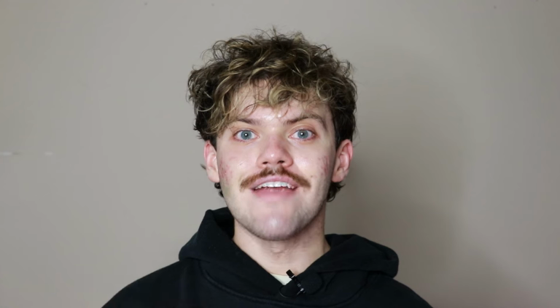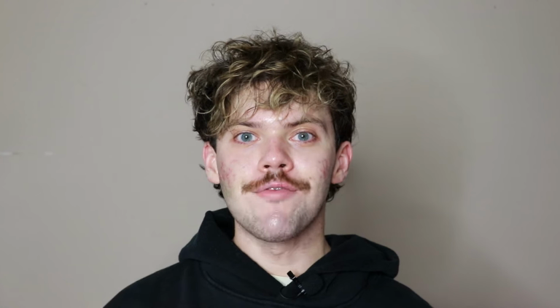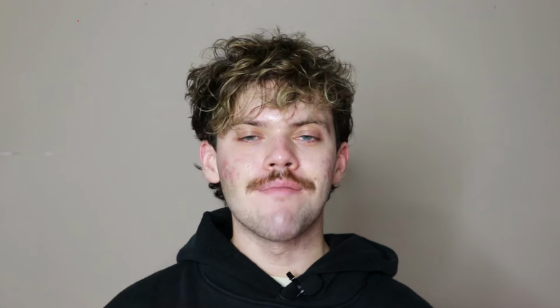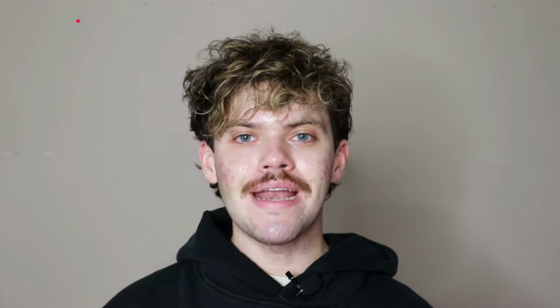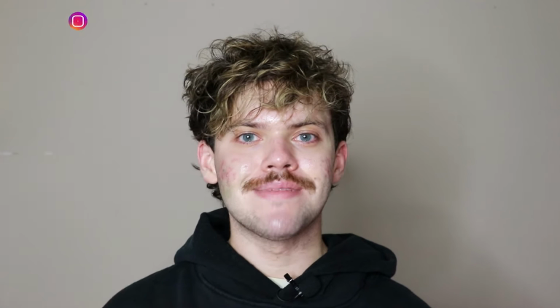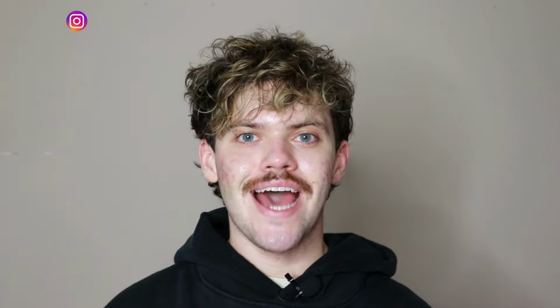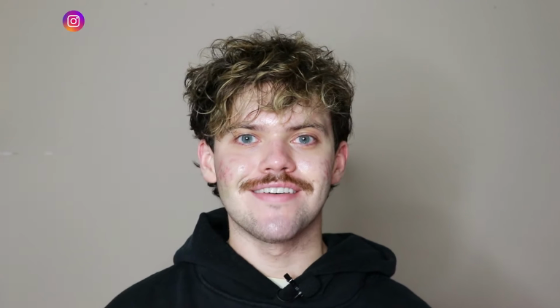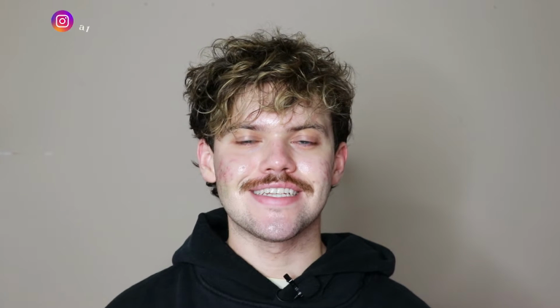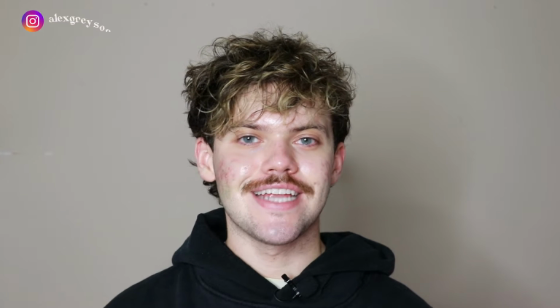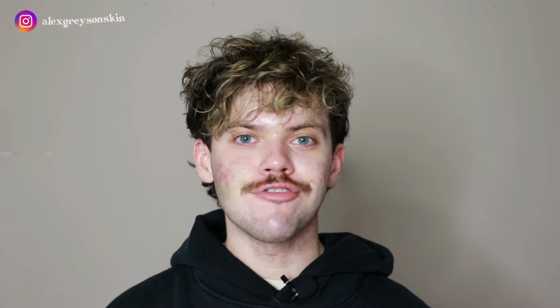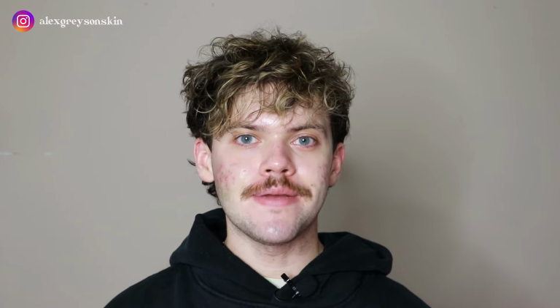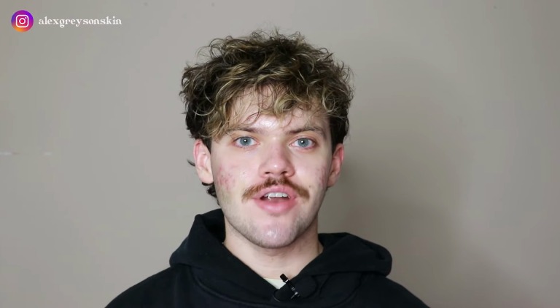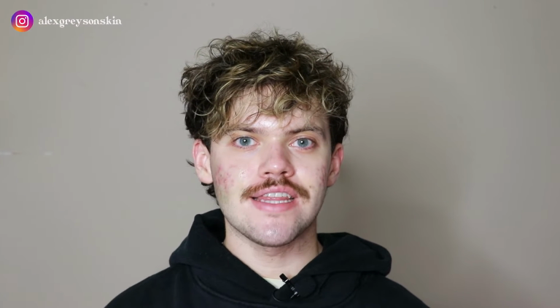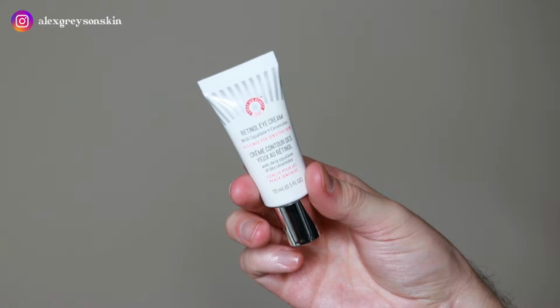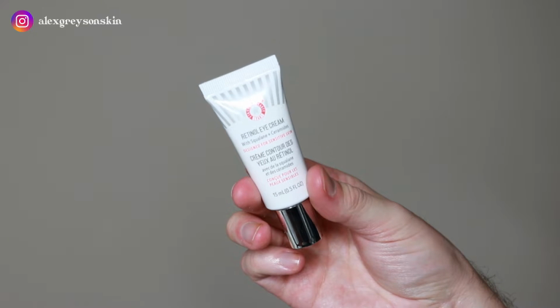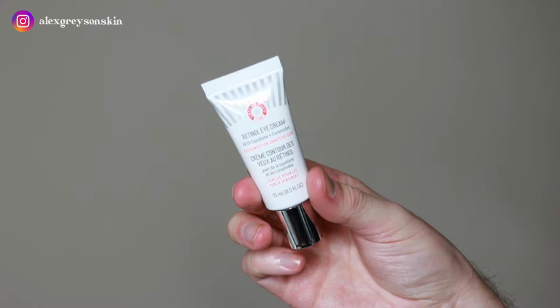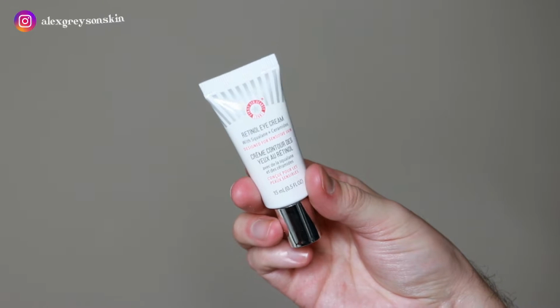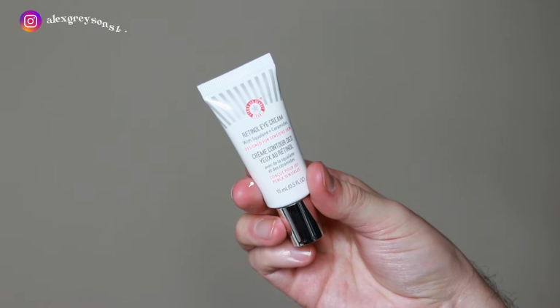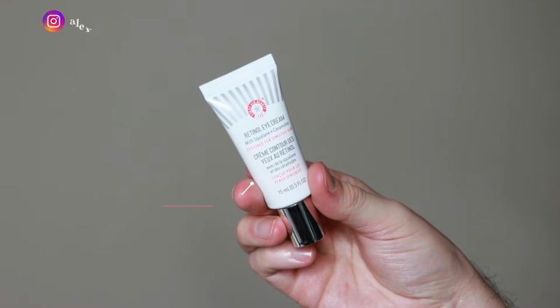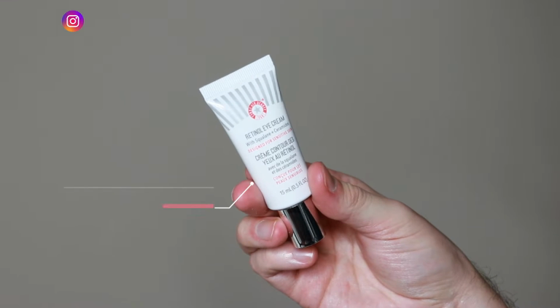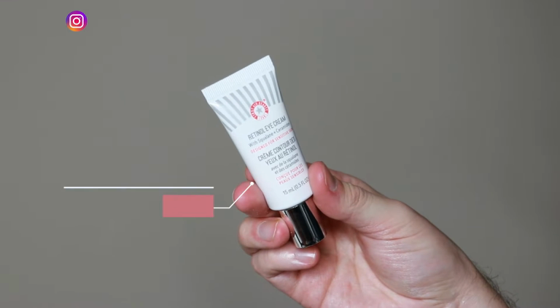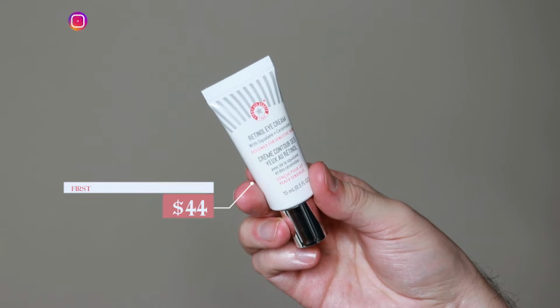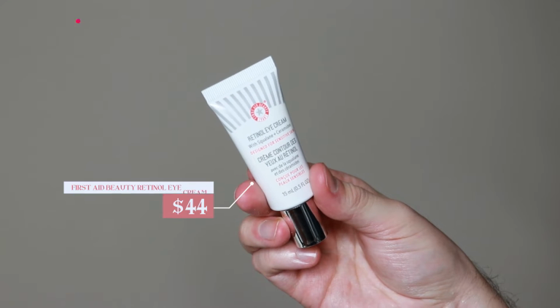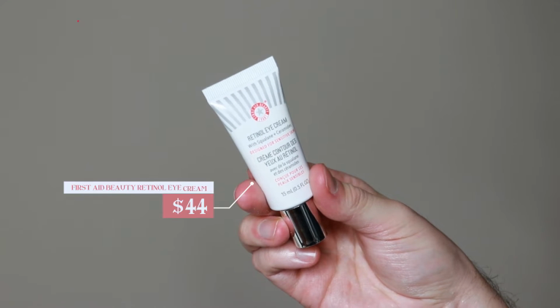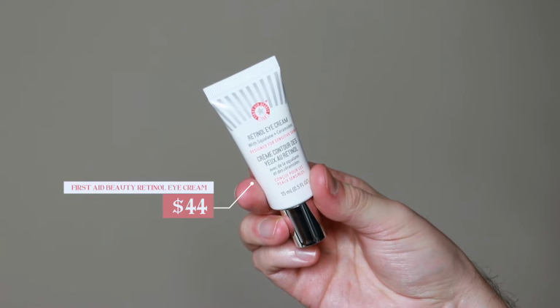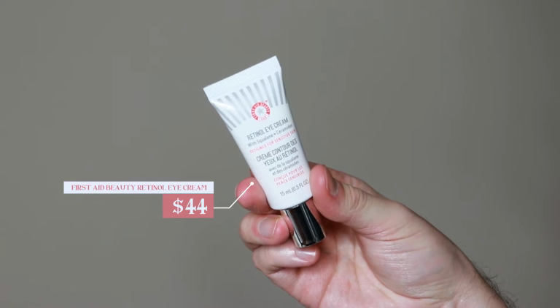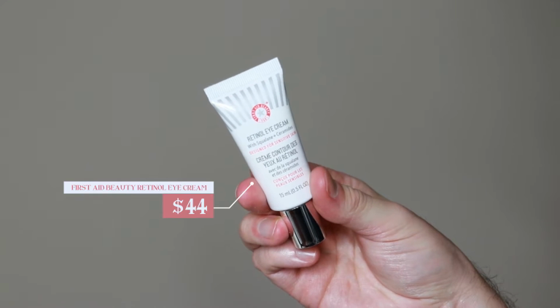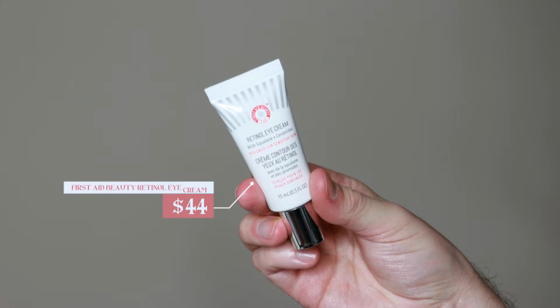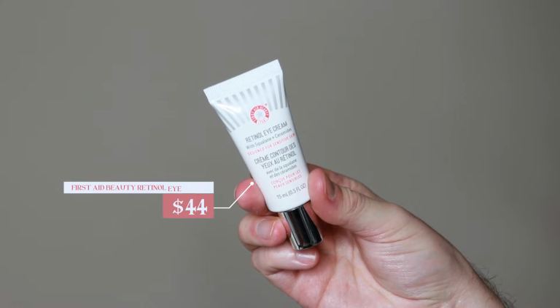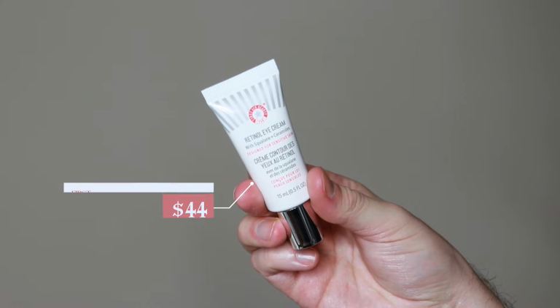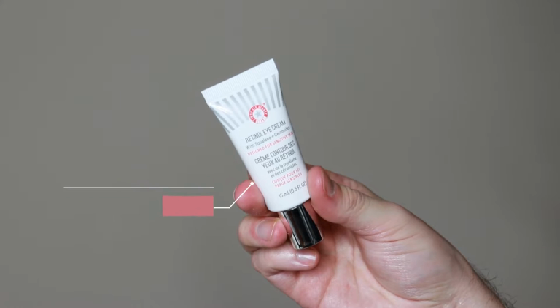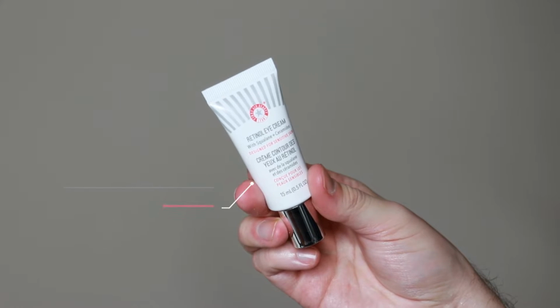Hi everyone, my name is Alex. Today I'm going to be trying the First Aid Beauty Retinol Eye Cream. This product retails for $44.